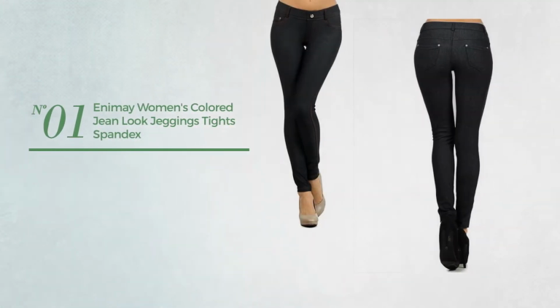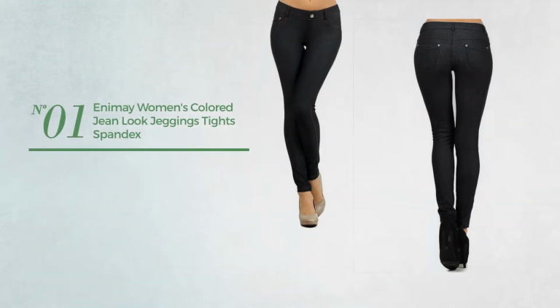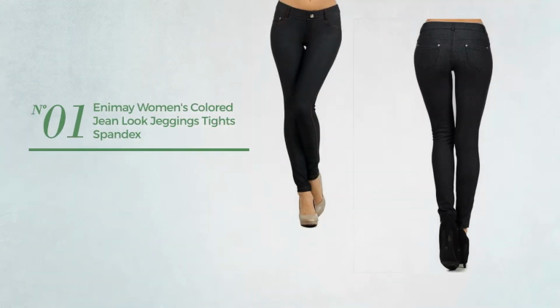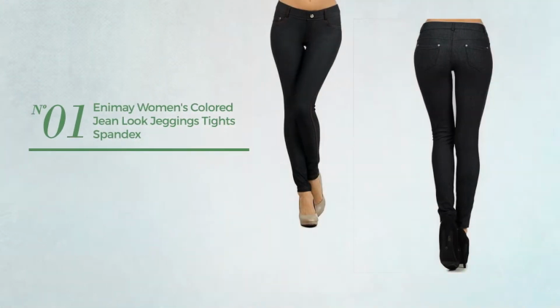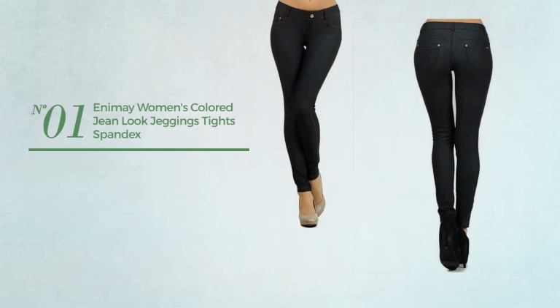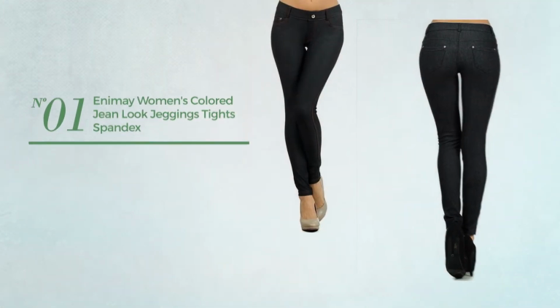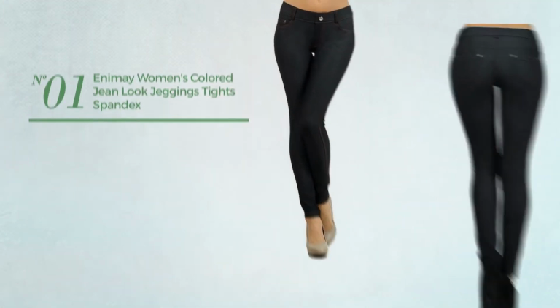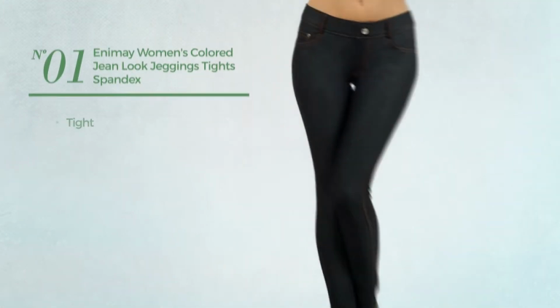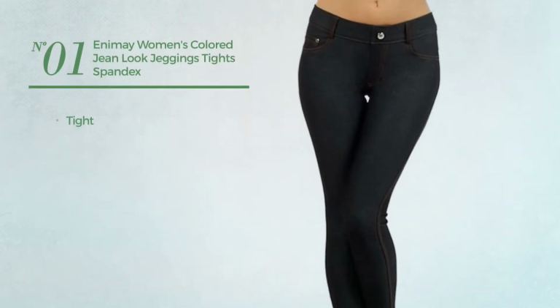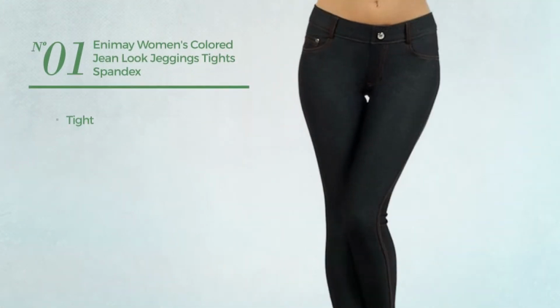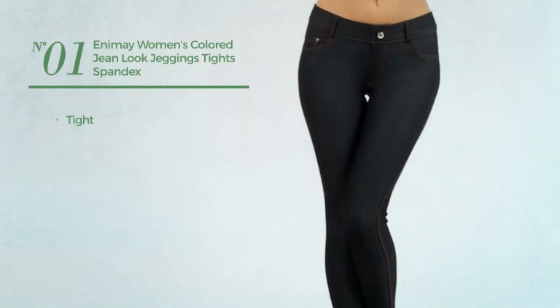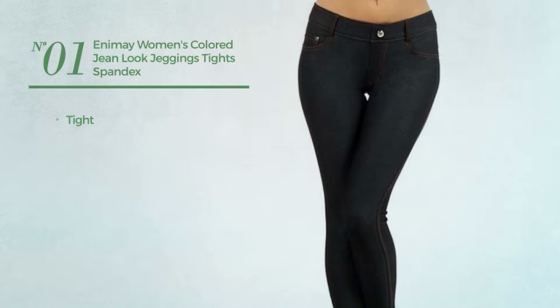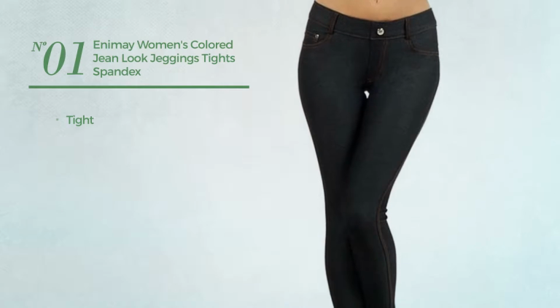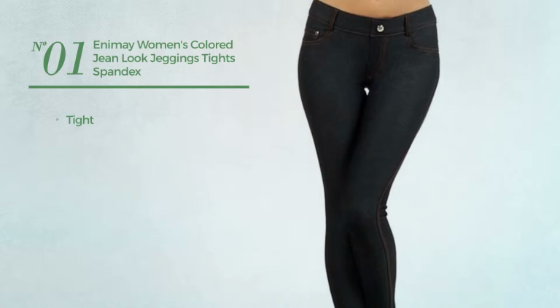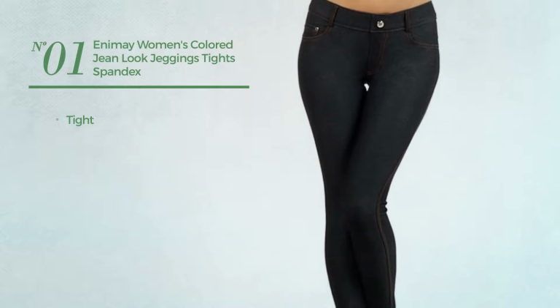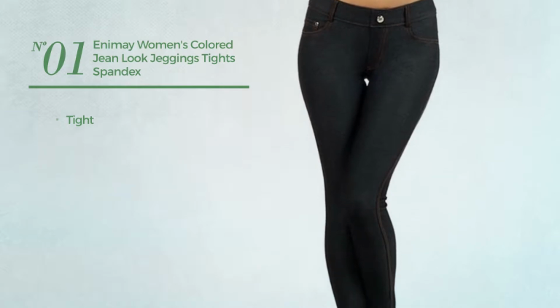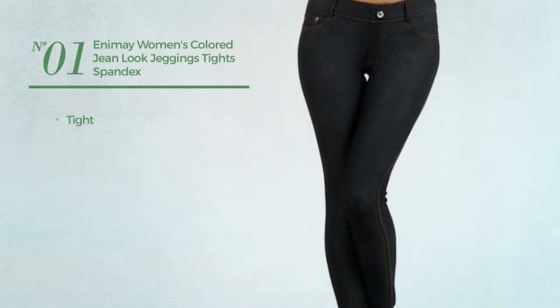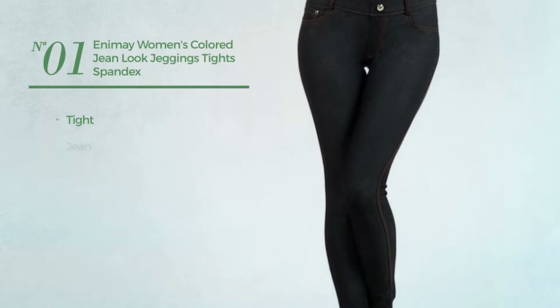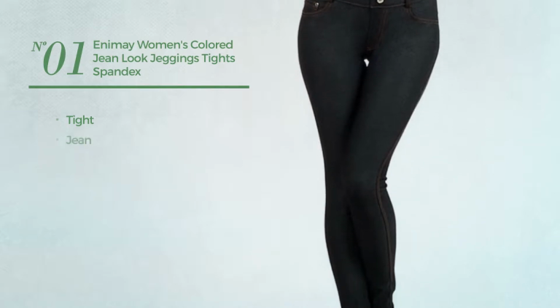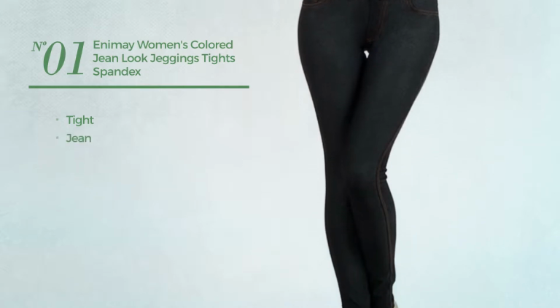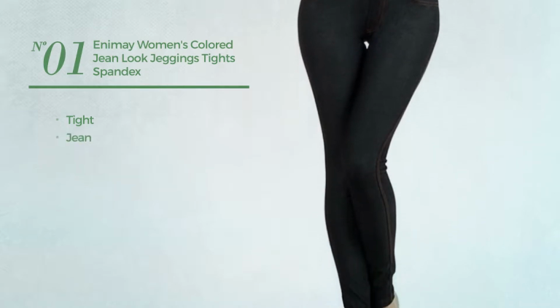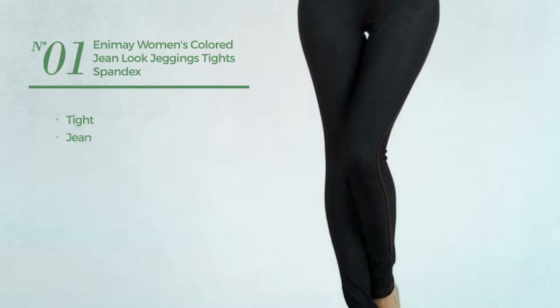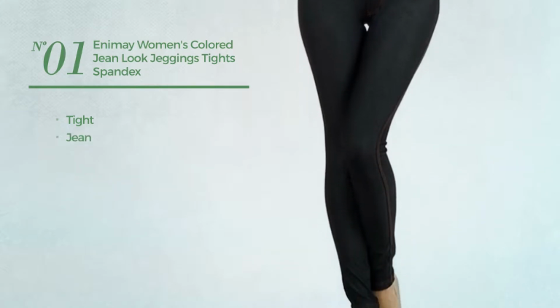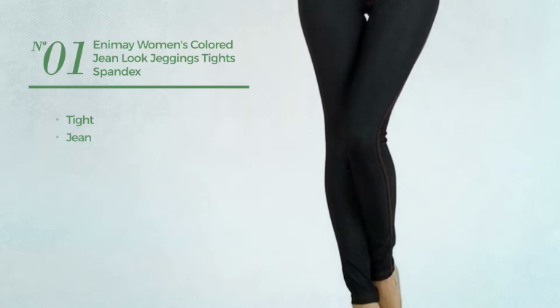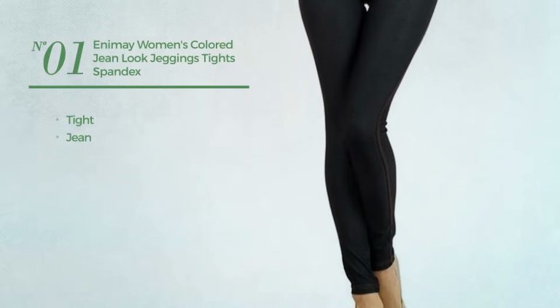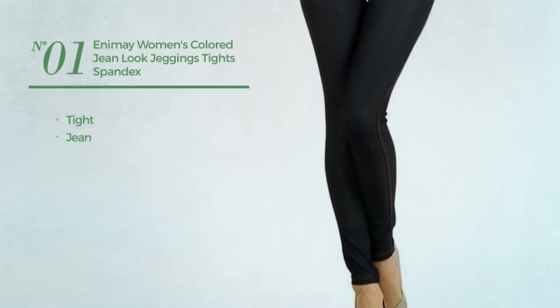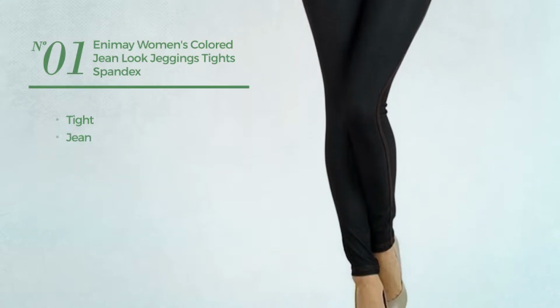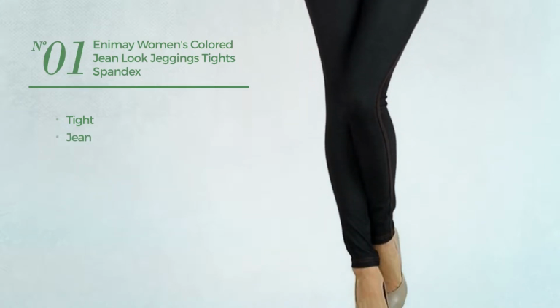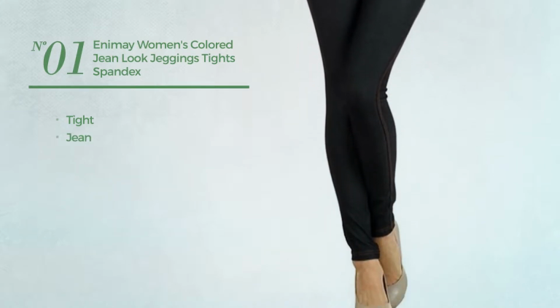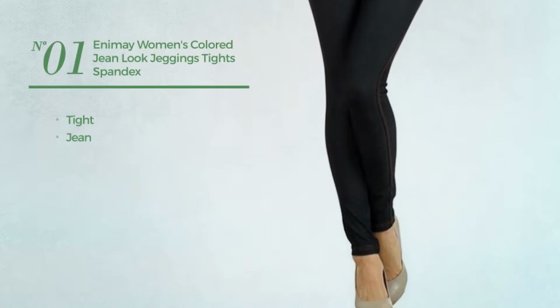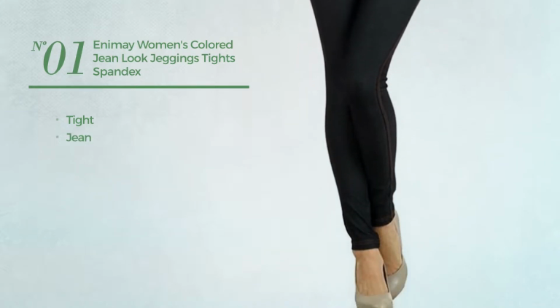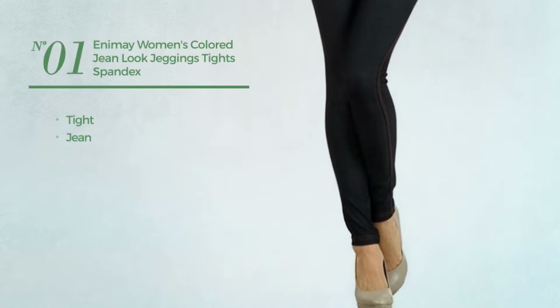Number 1. A tight leggings, produced with jean. Available in 19 more colors.